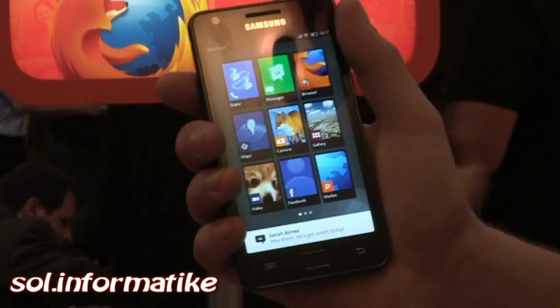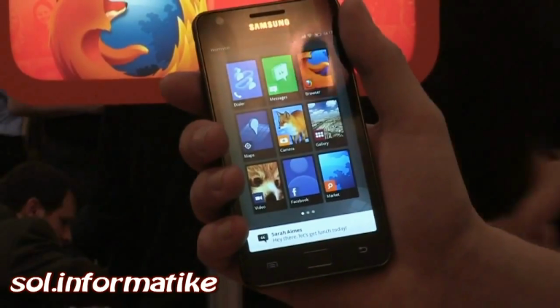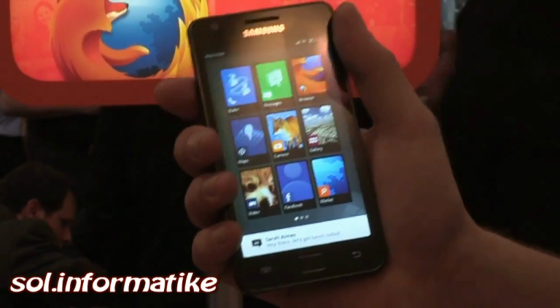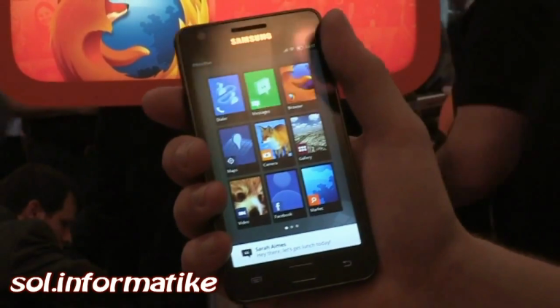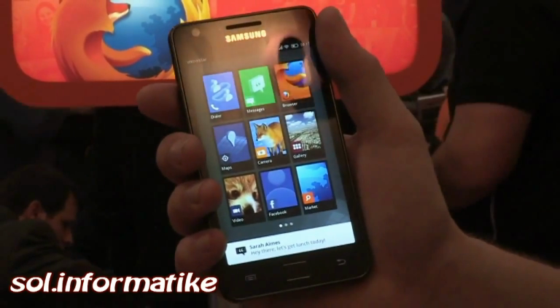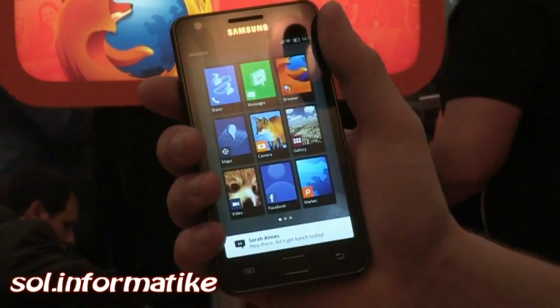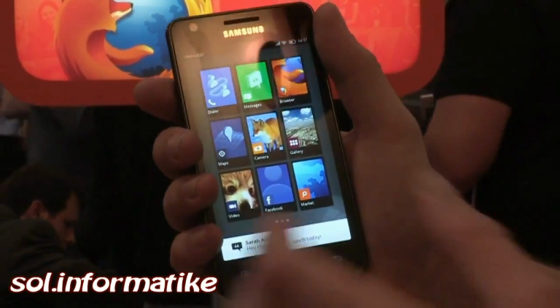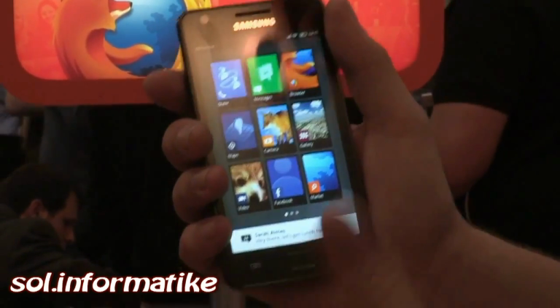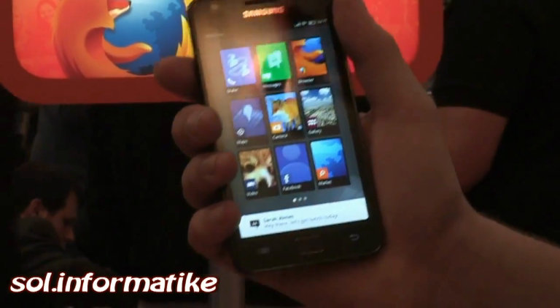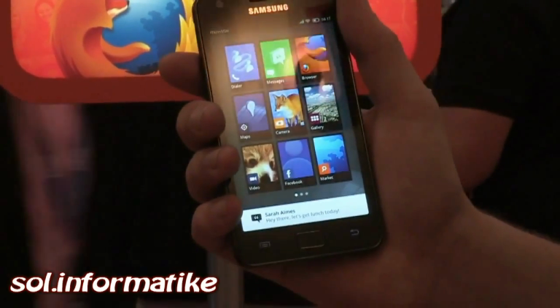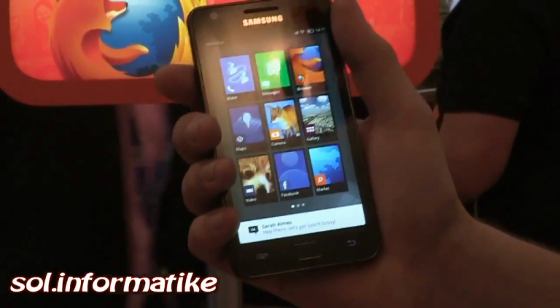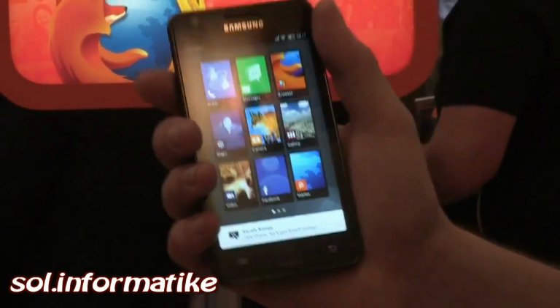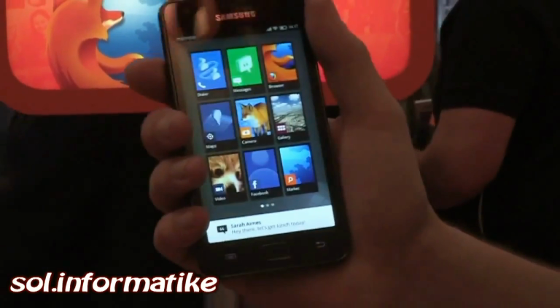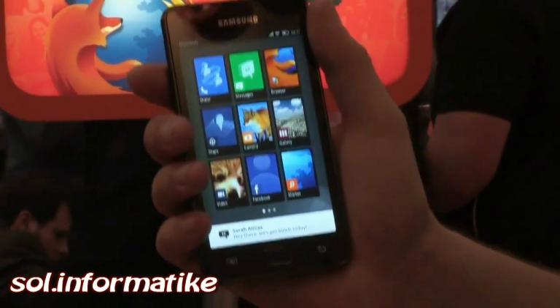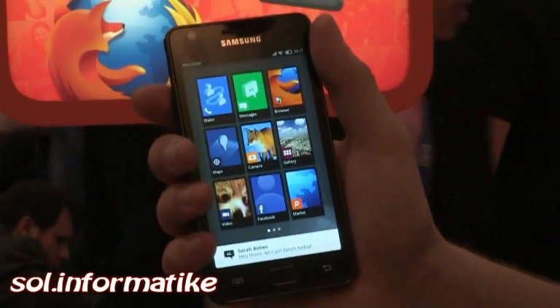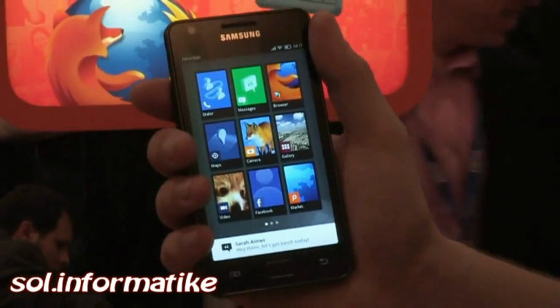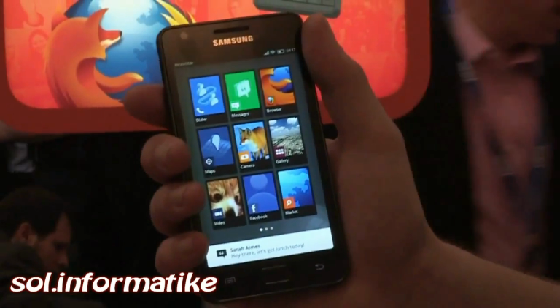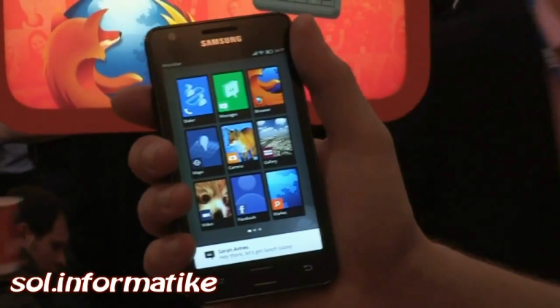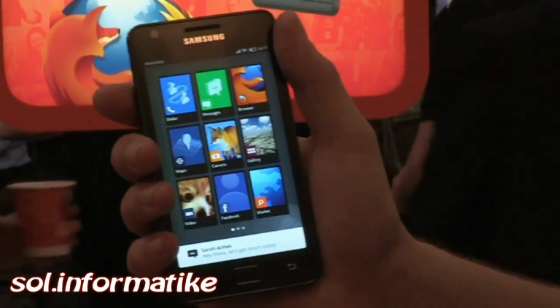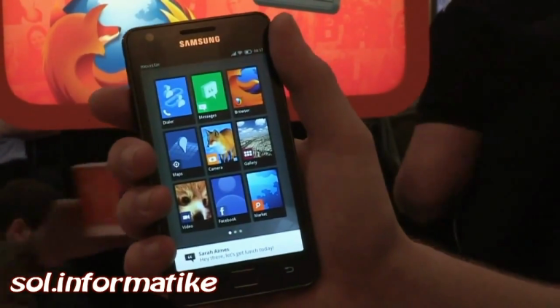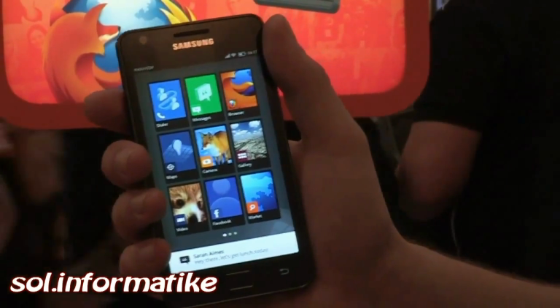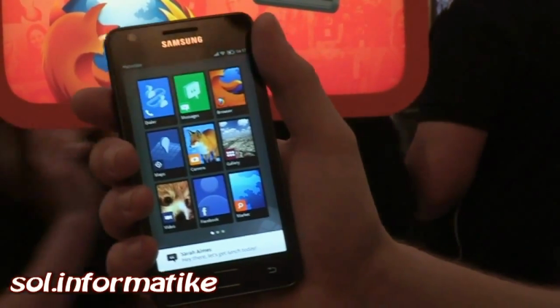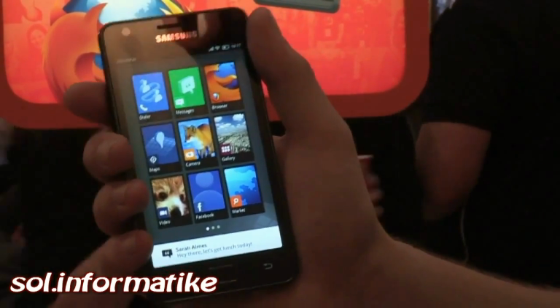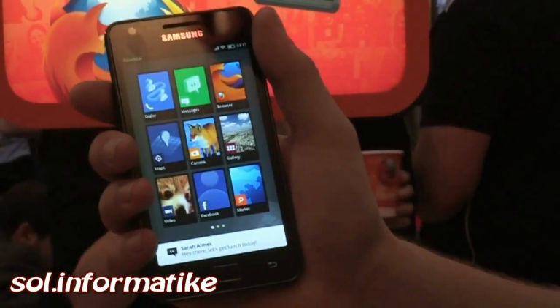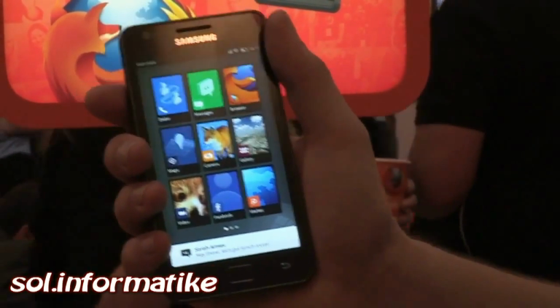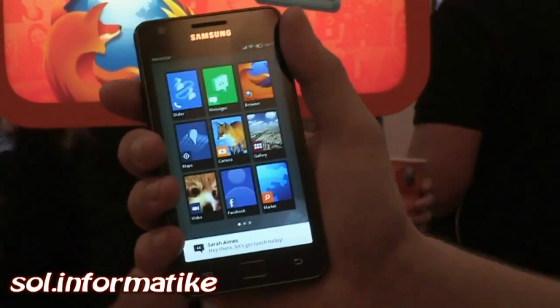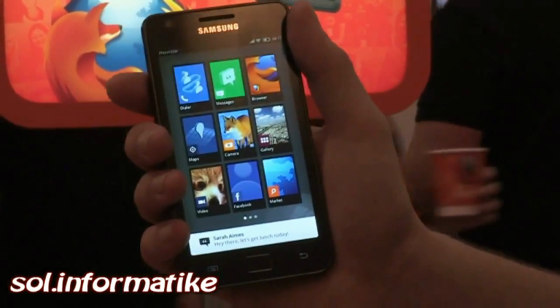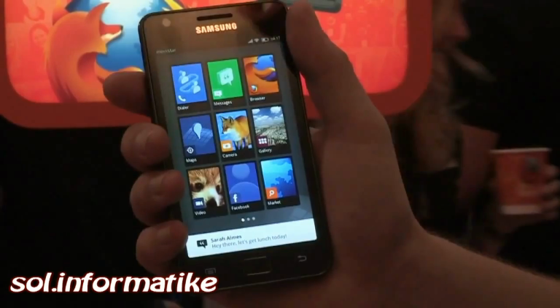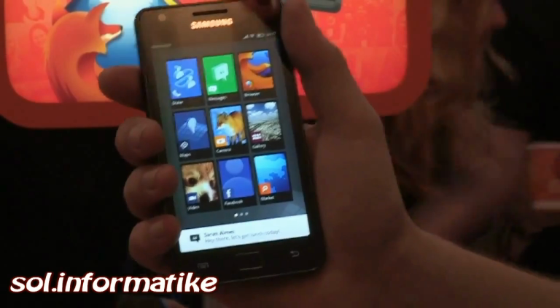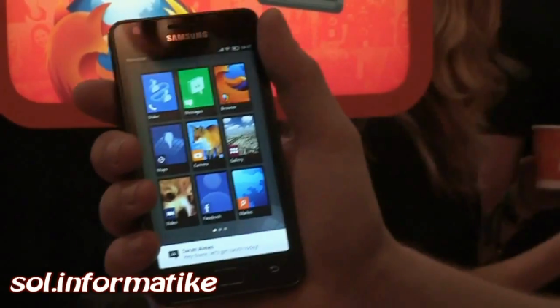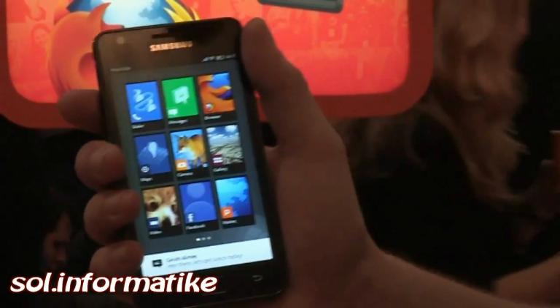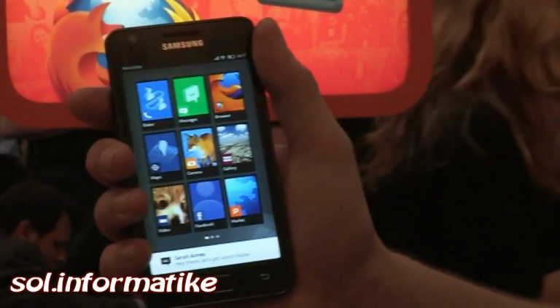It's very early in the project, but this is a pretty insane way of using bookmarks and using your phone for Mozilla. That's Mozilla's Boot to Gecko project.